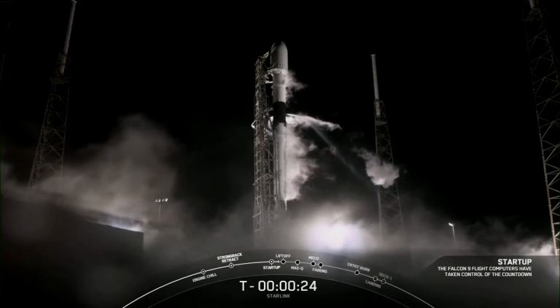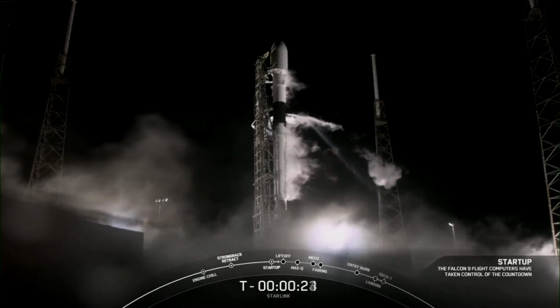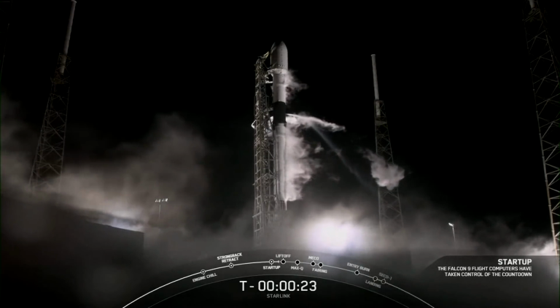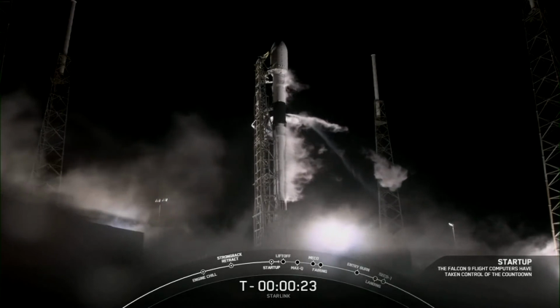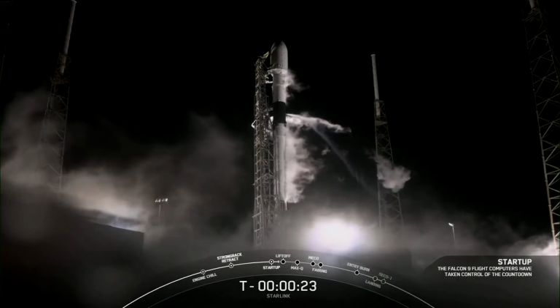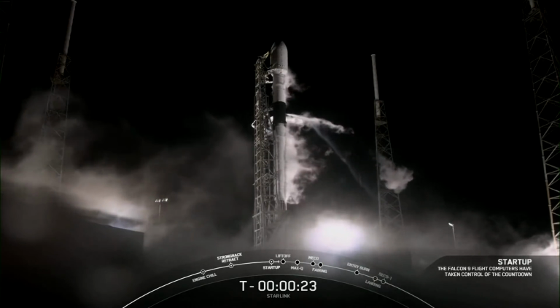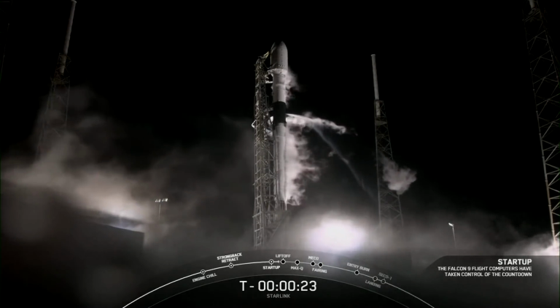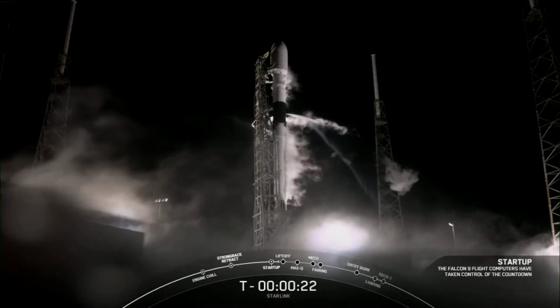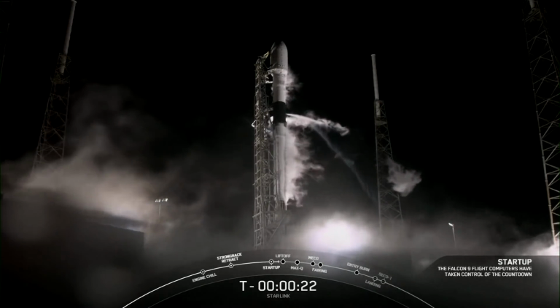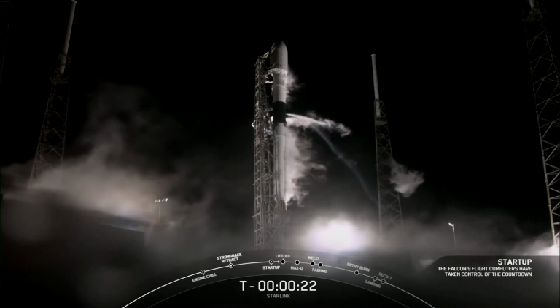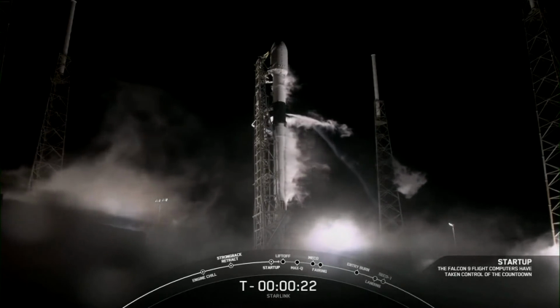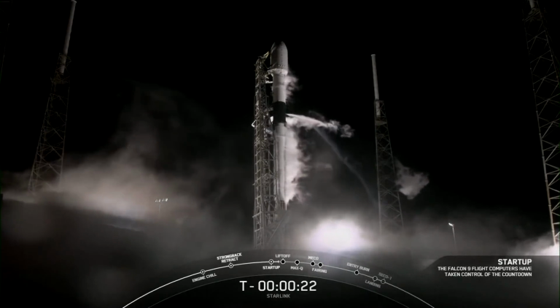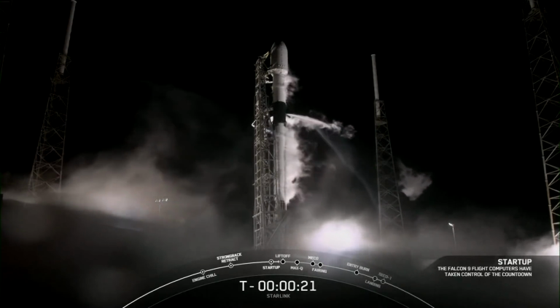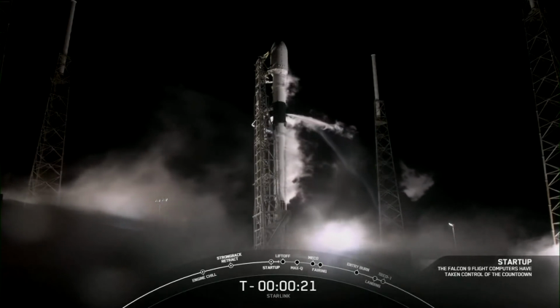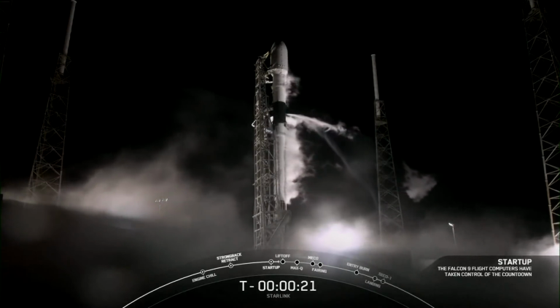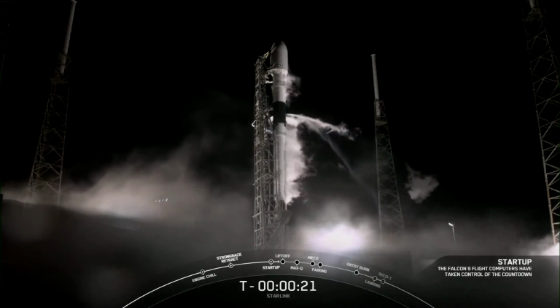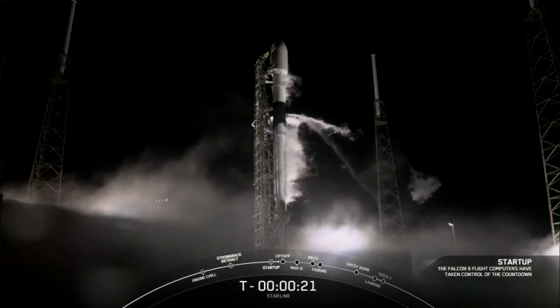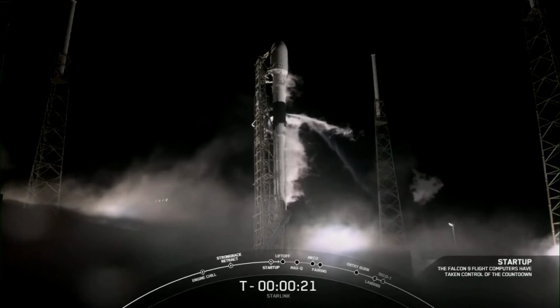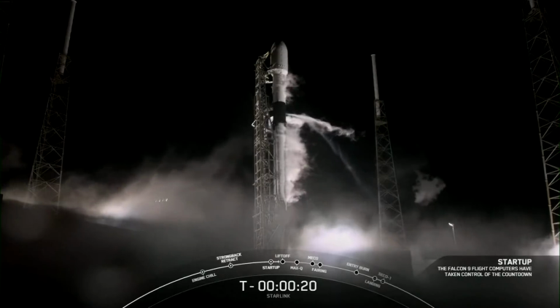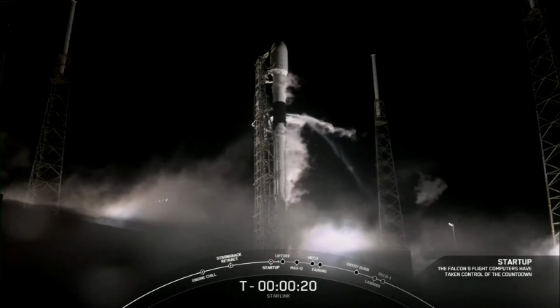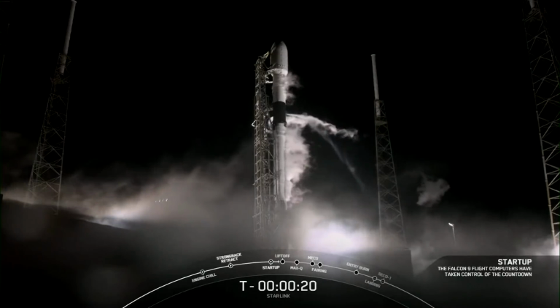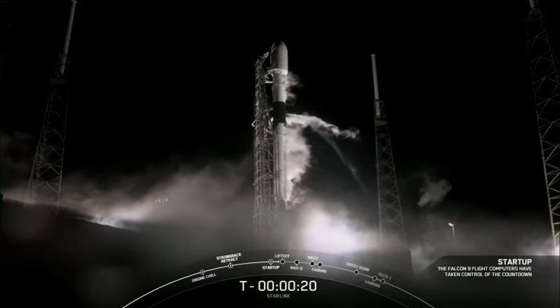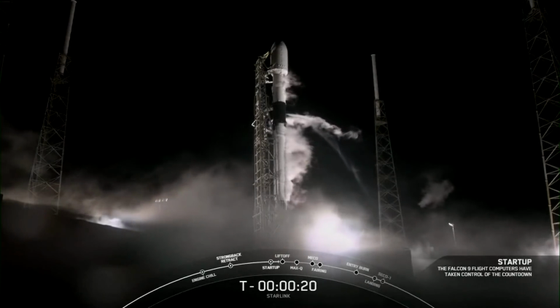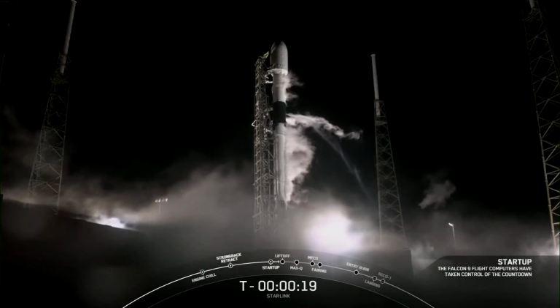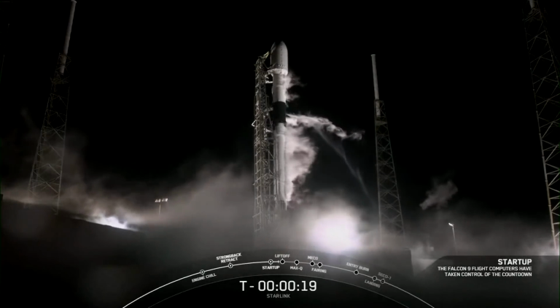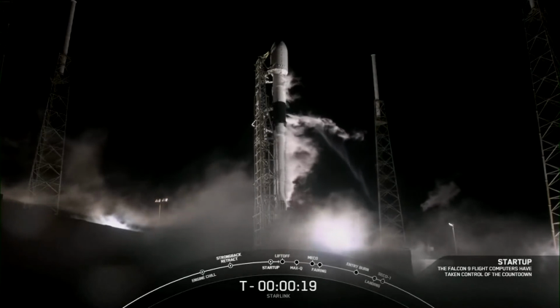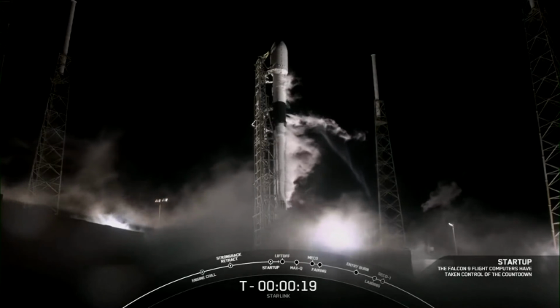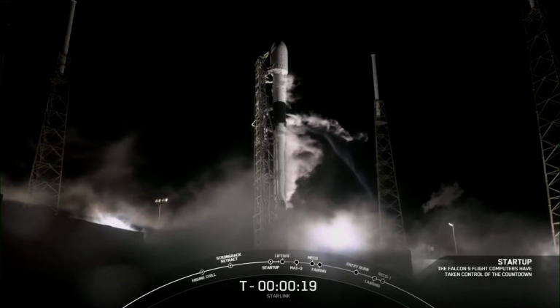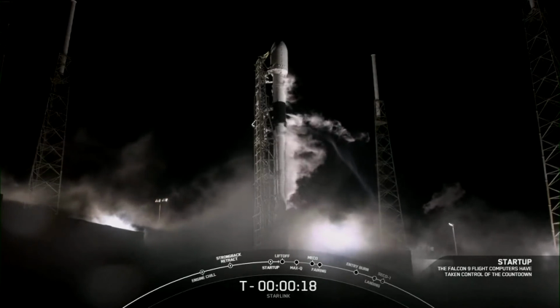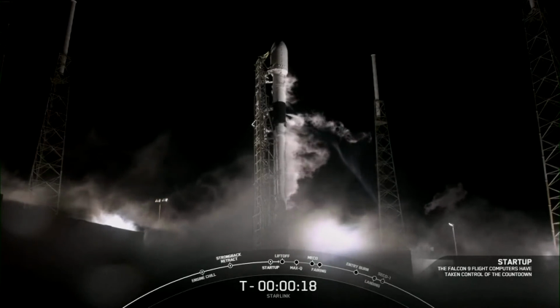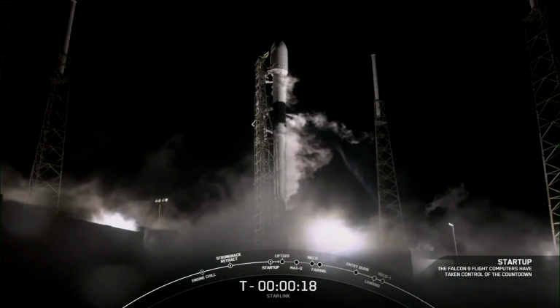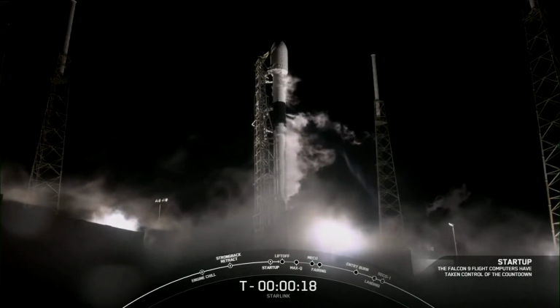So let's listen in to the terminal count and watch as Falcon 9 takes our stack of Starlink satellites into orbit.